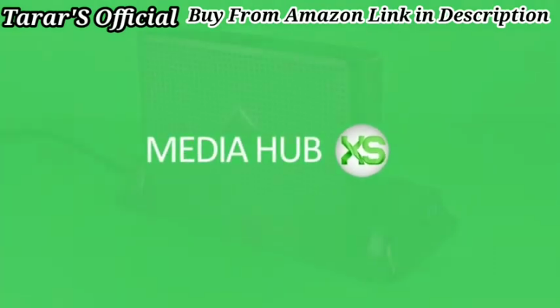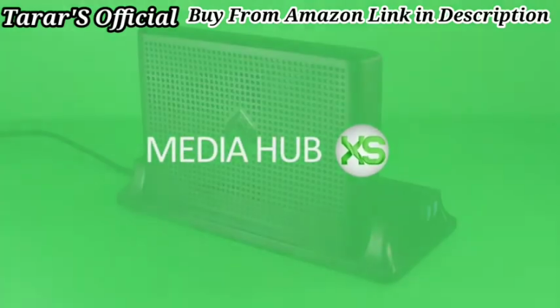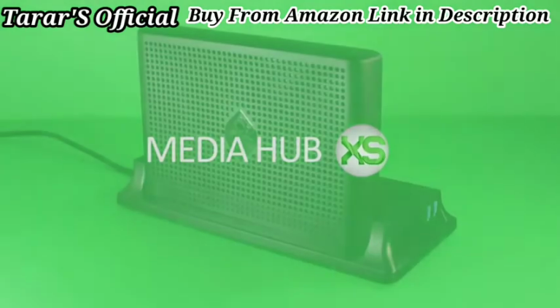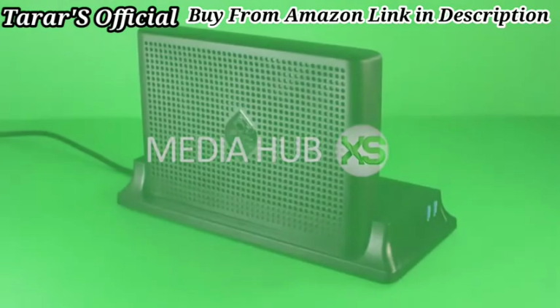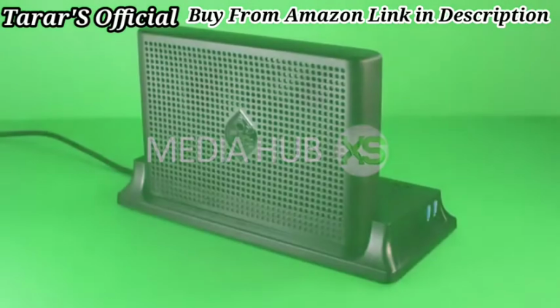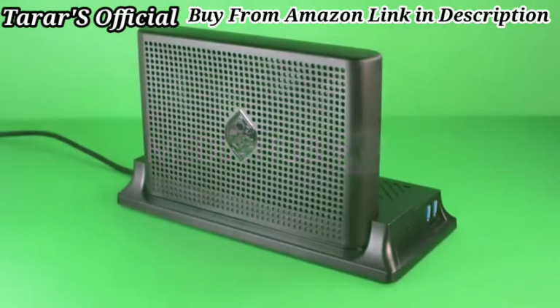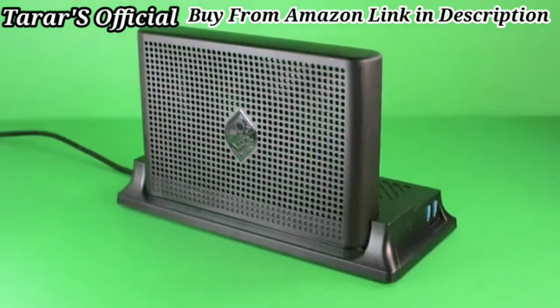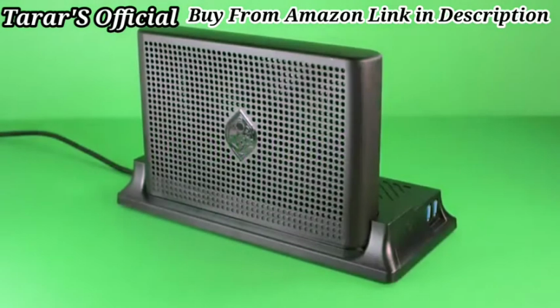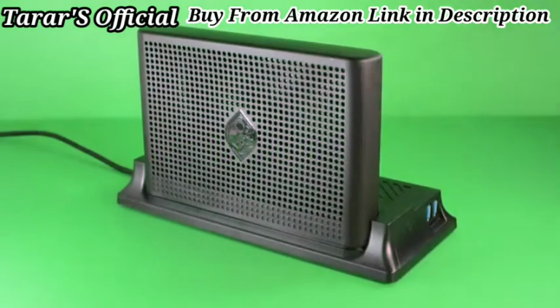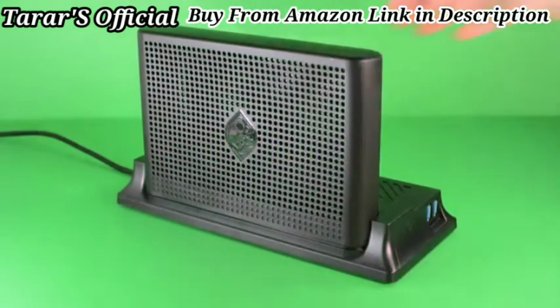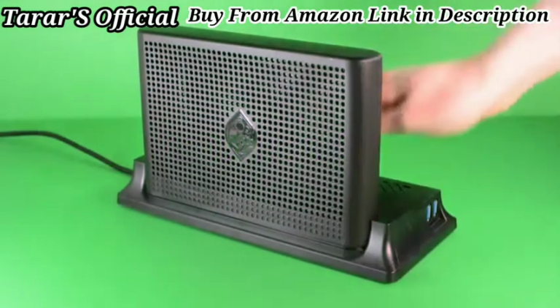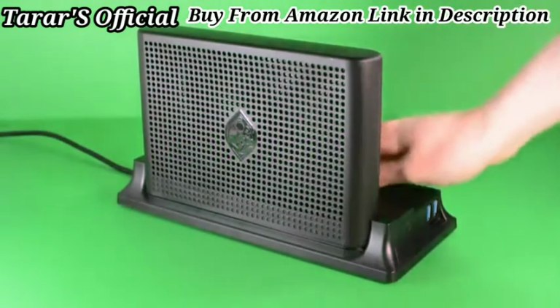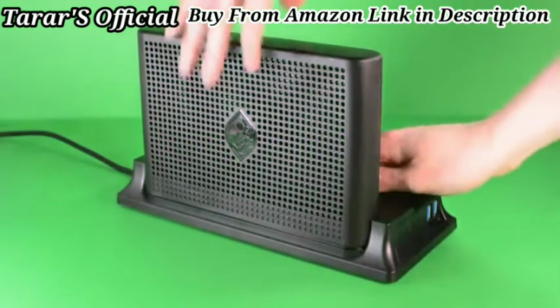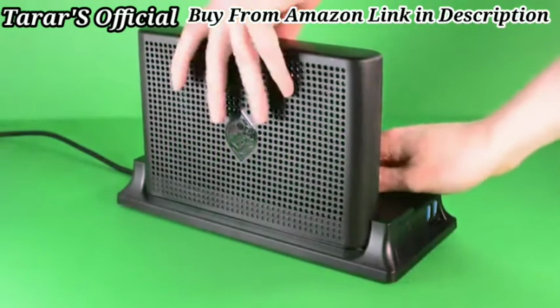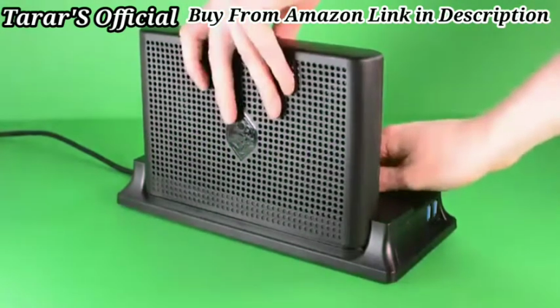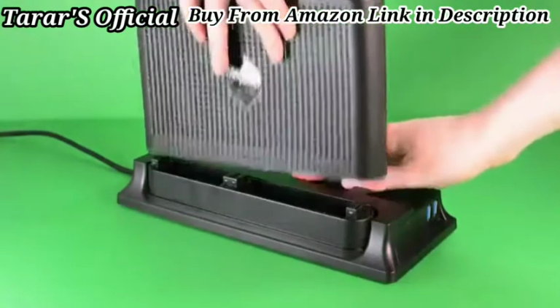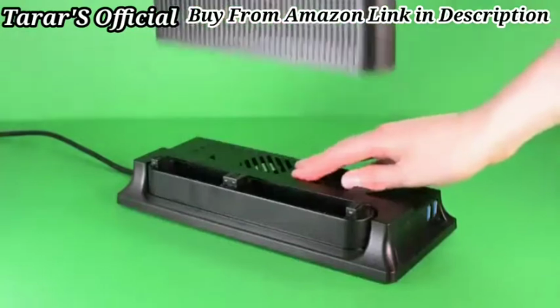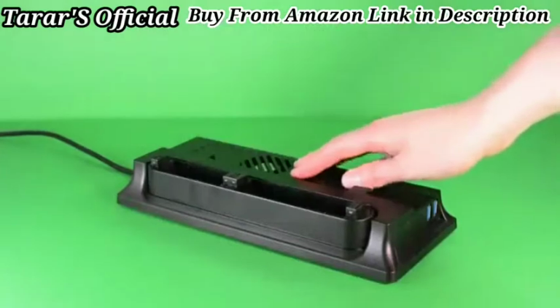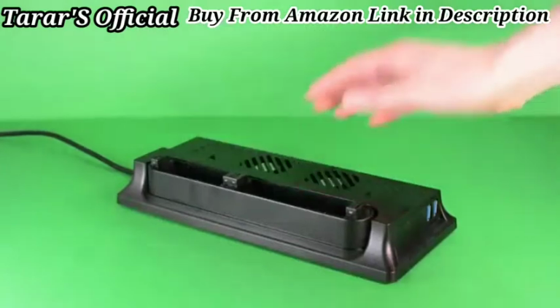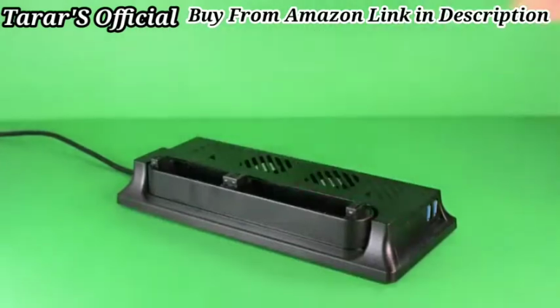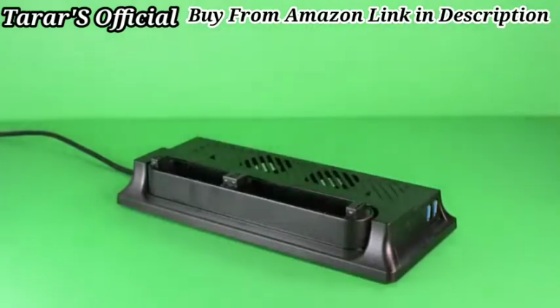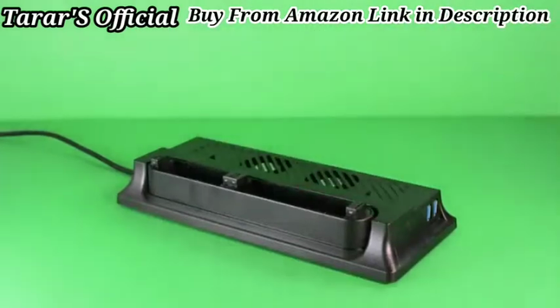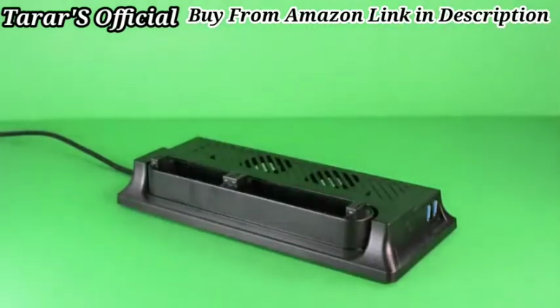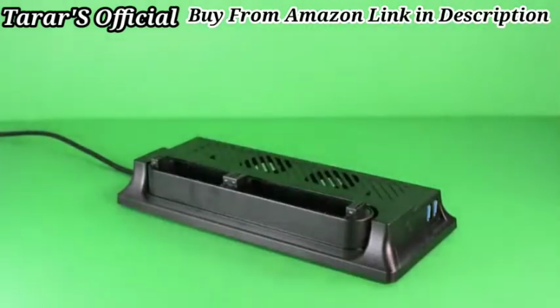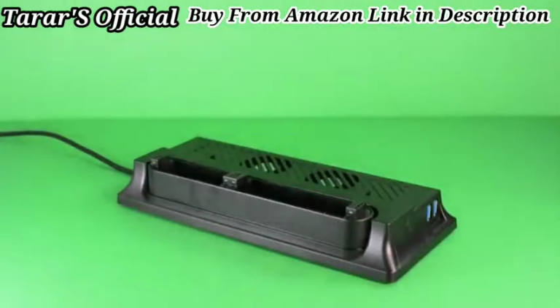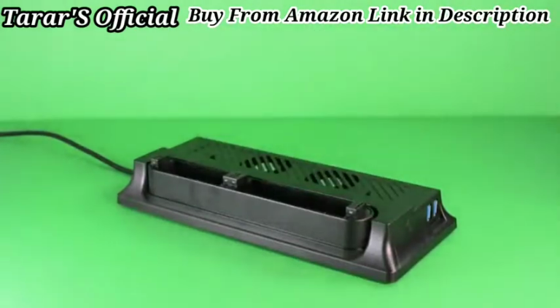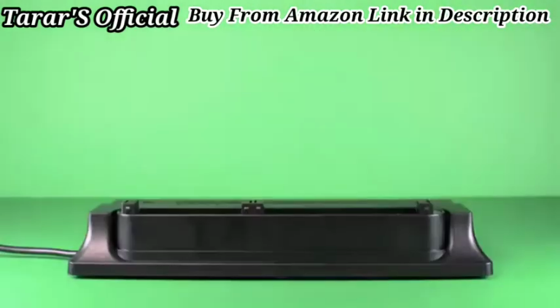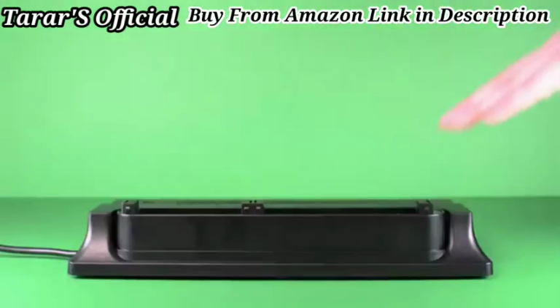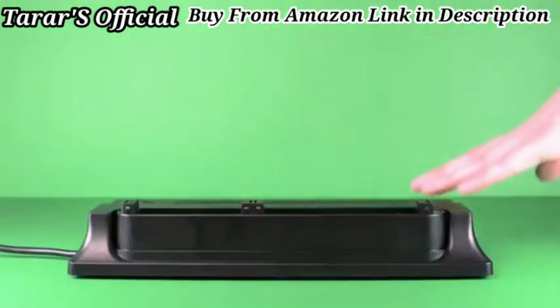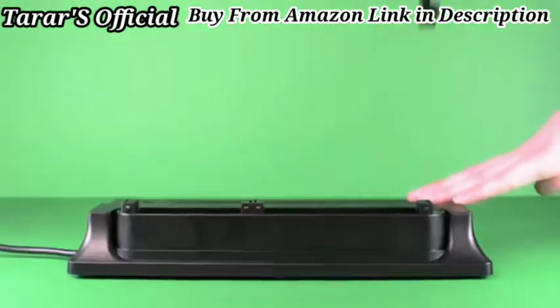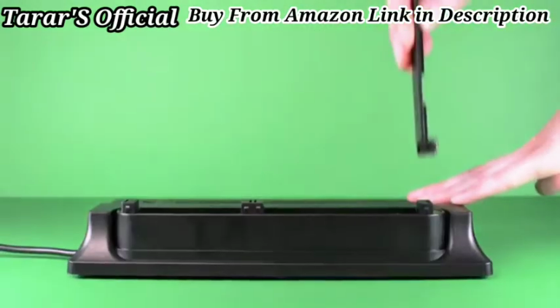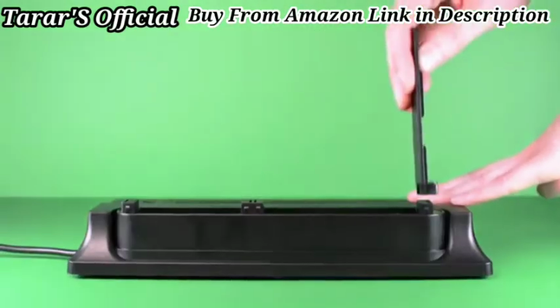The MediaHub XS is the world's first all-in-one cooling and storage solution for the Xbox One.